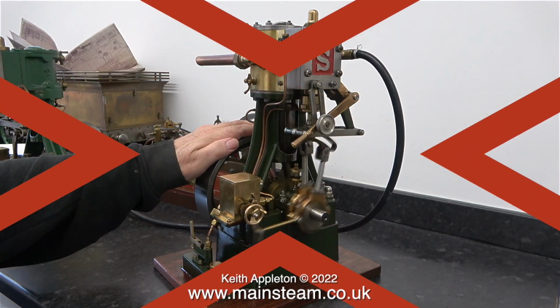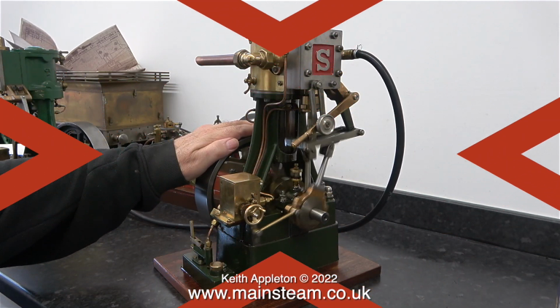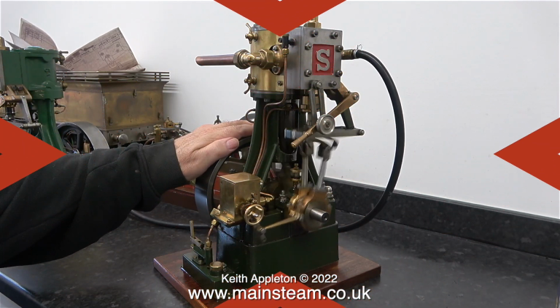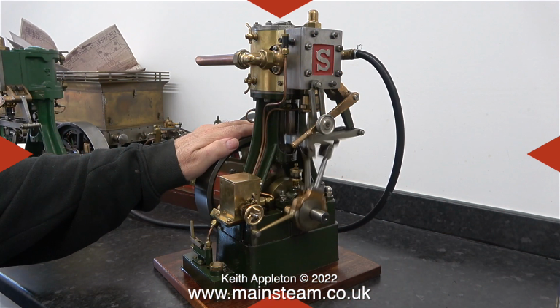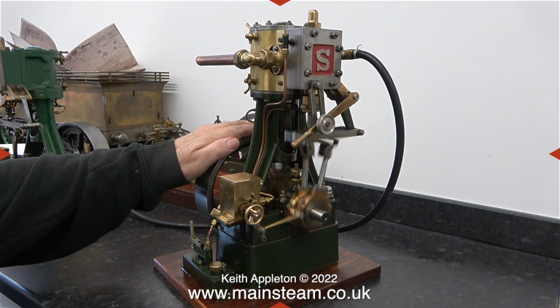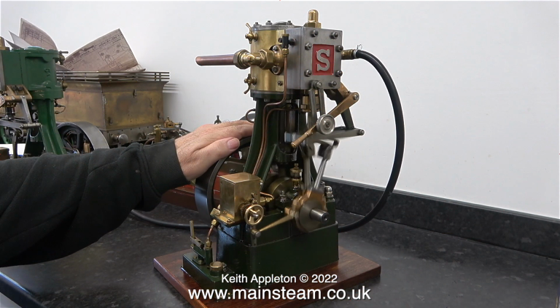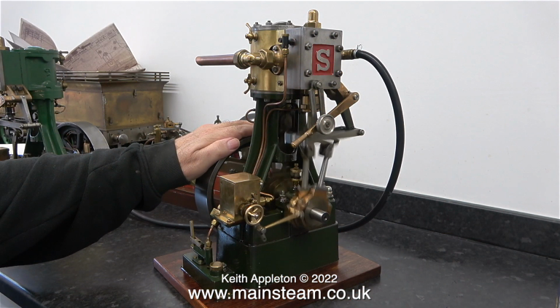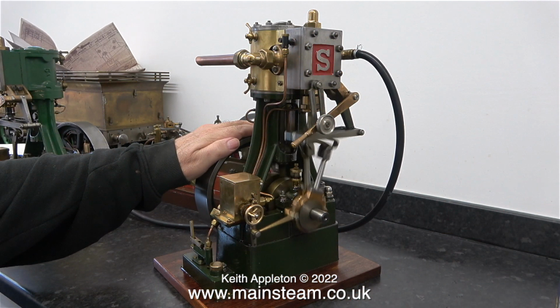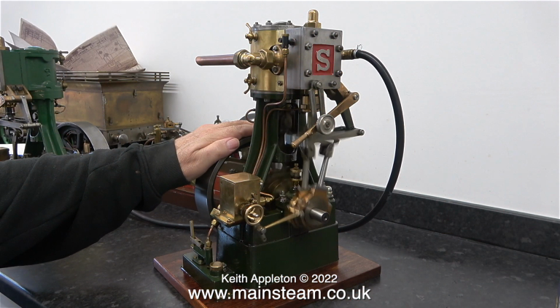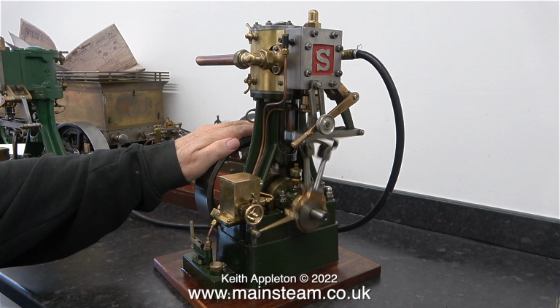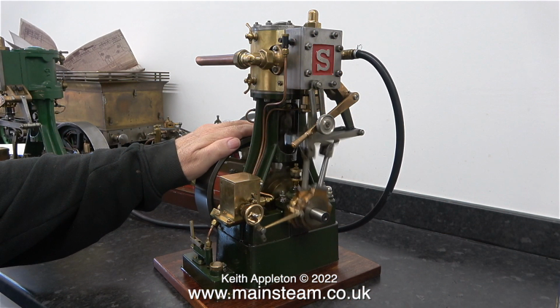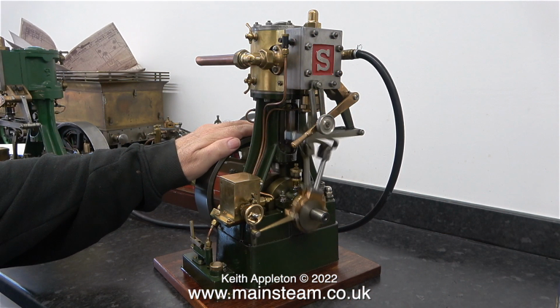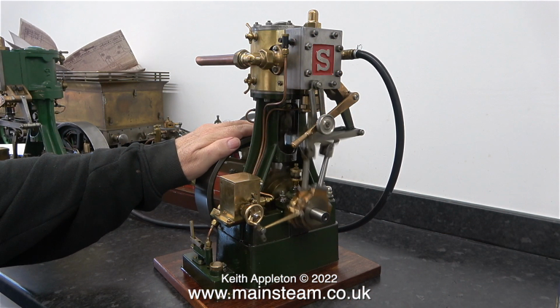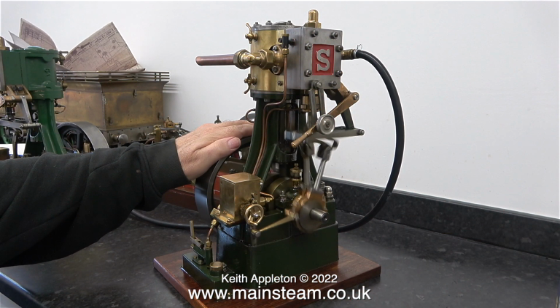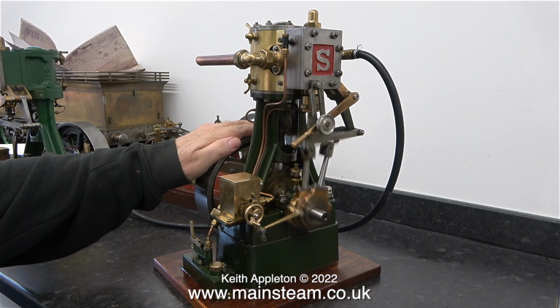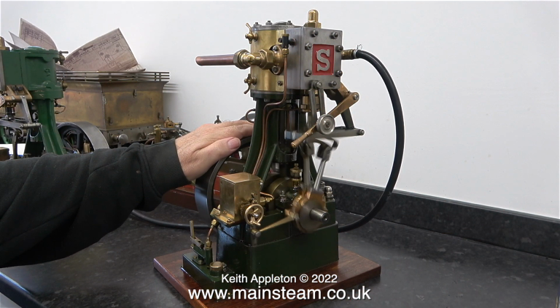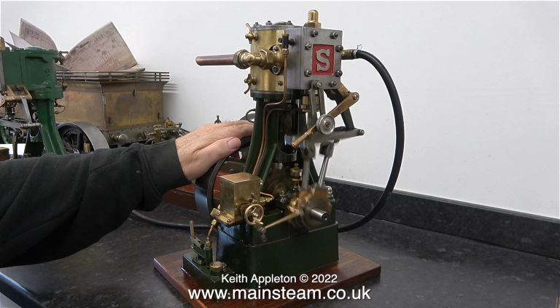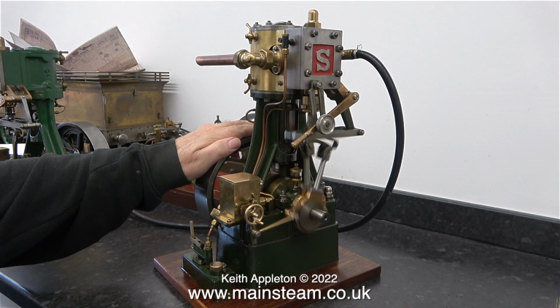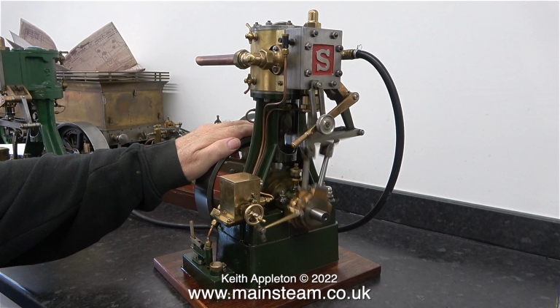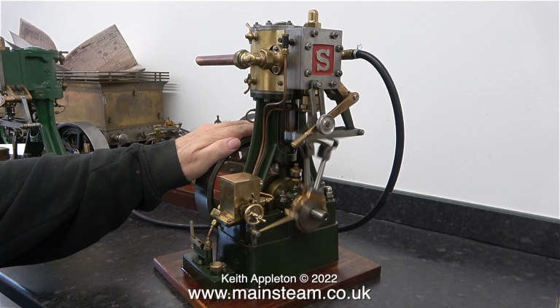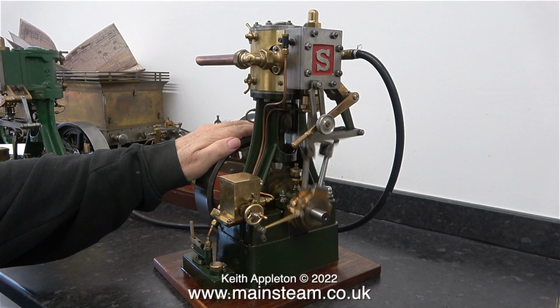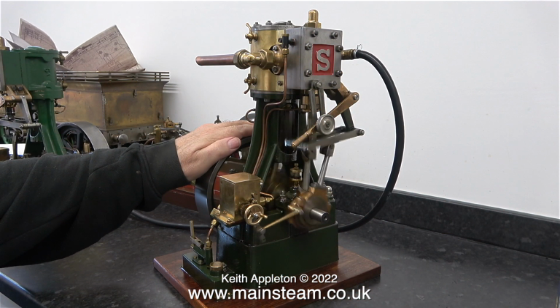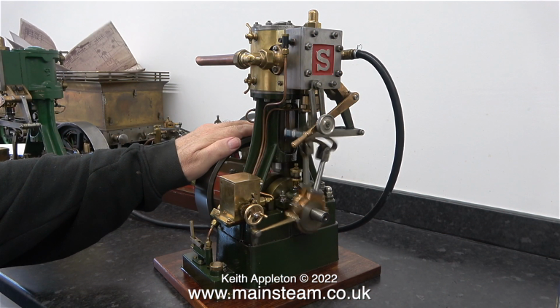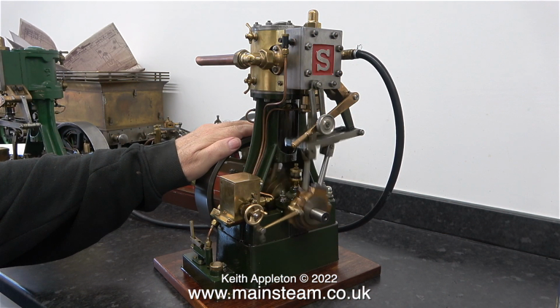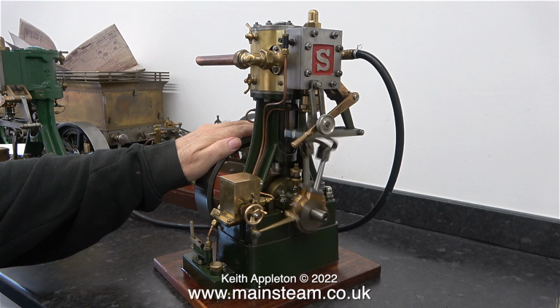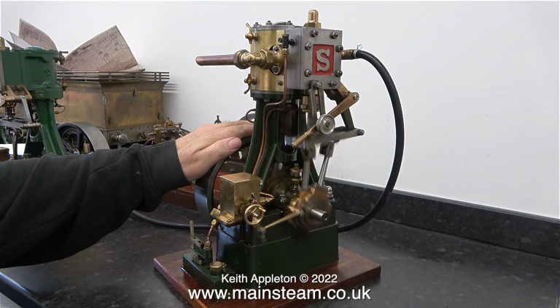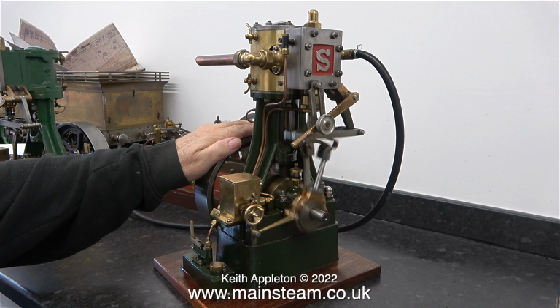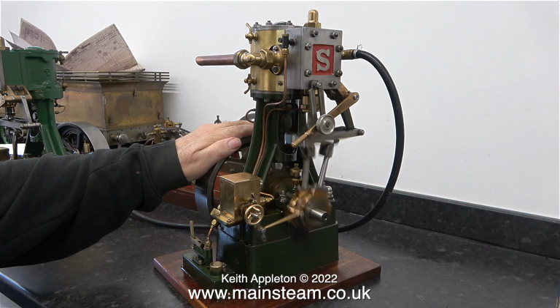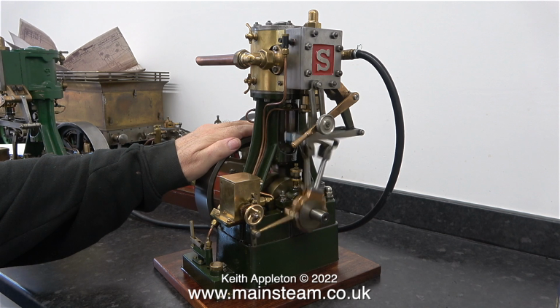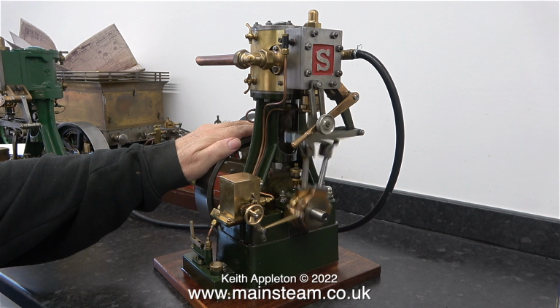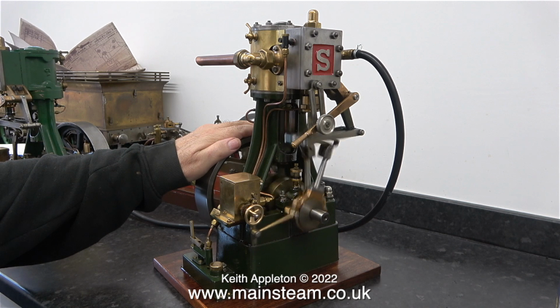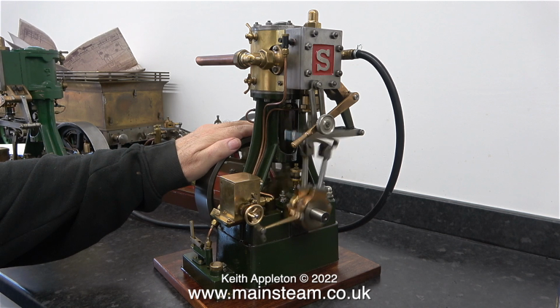Health and safety warning: always keep your hand away from the engine when it's running. Don't do this.